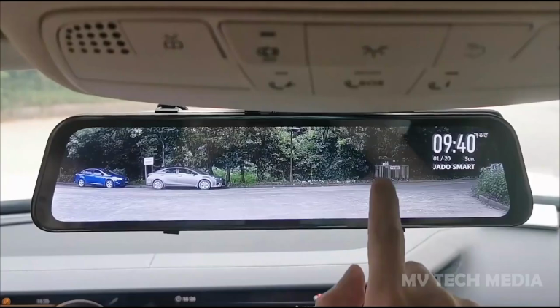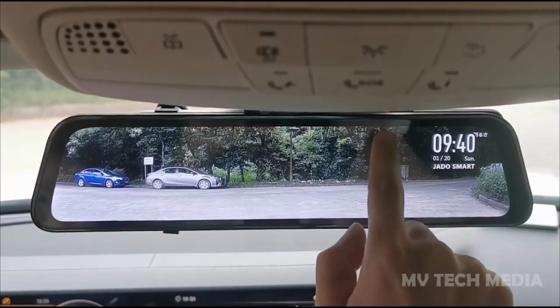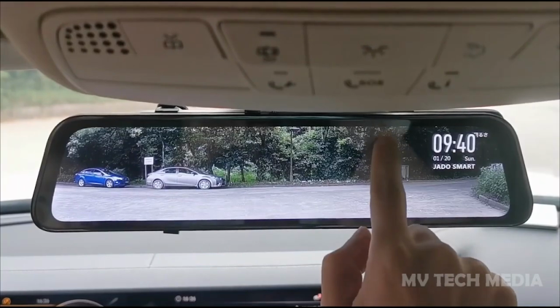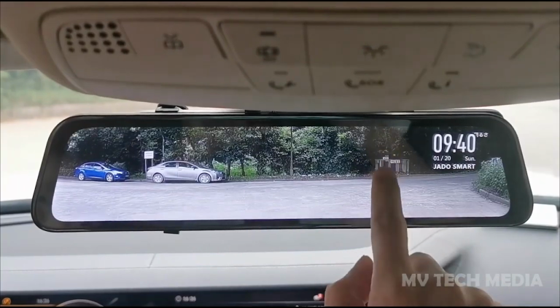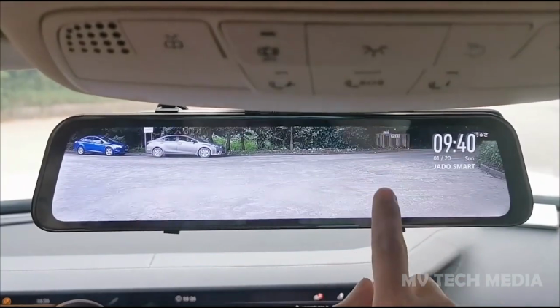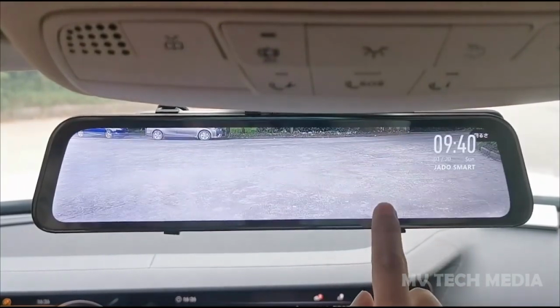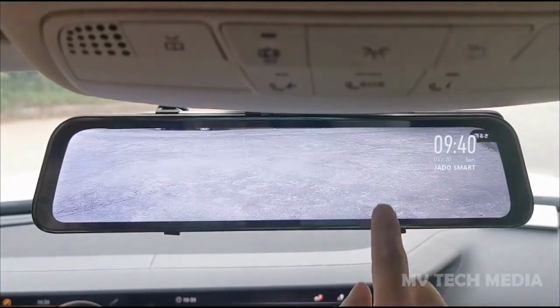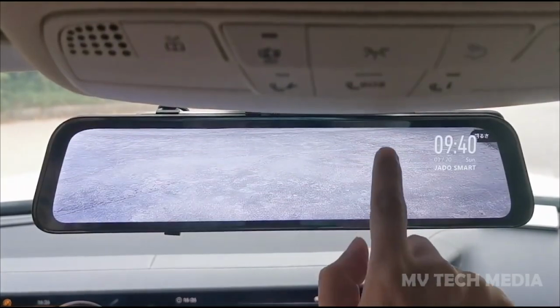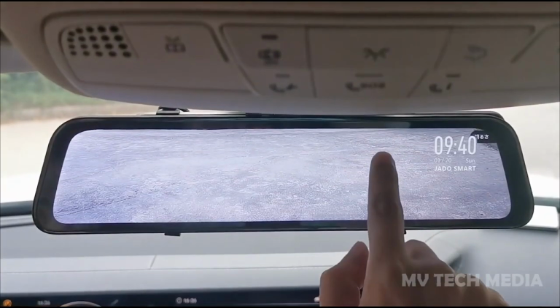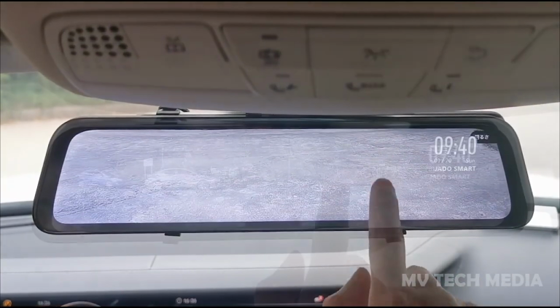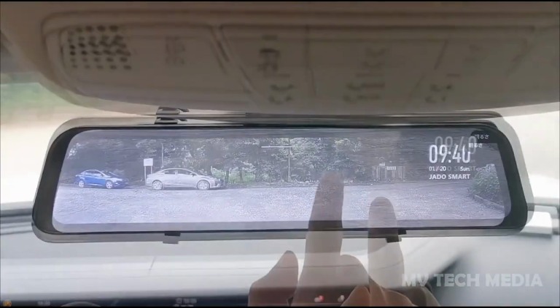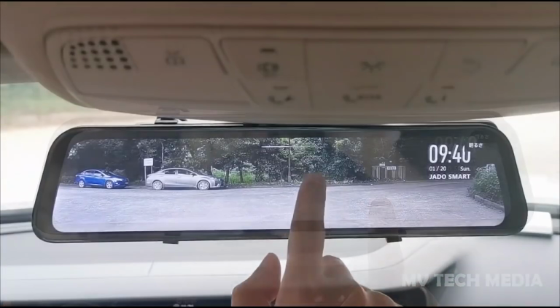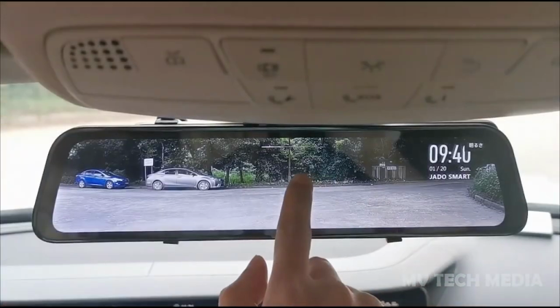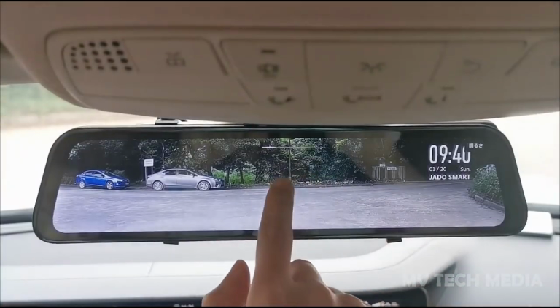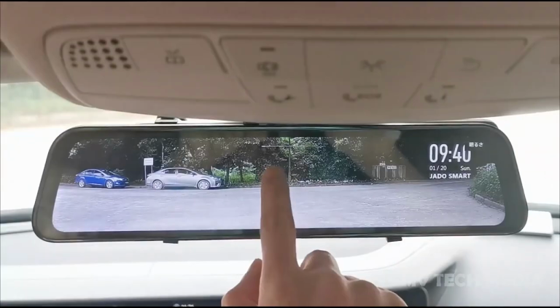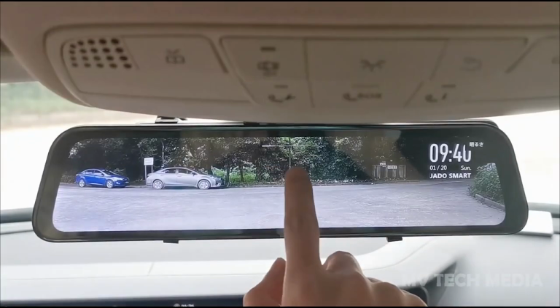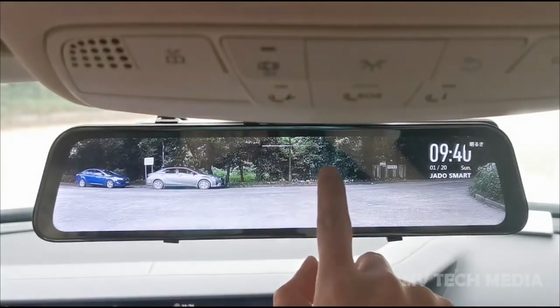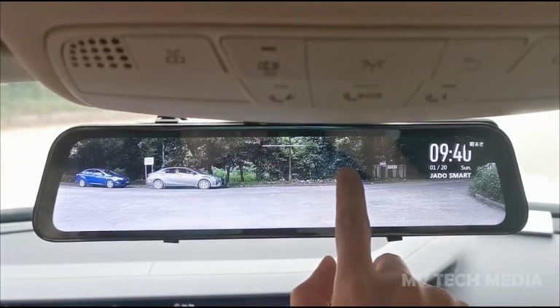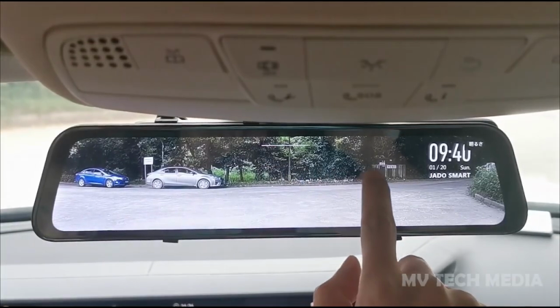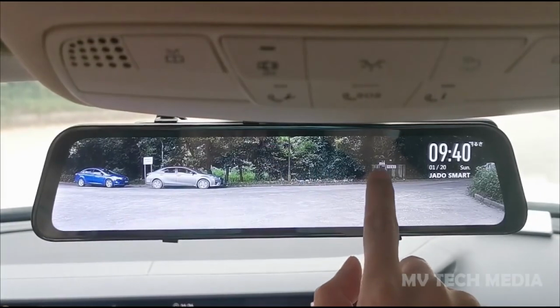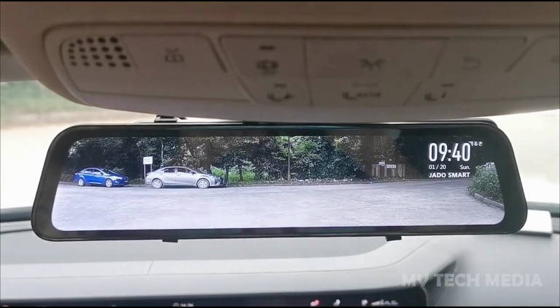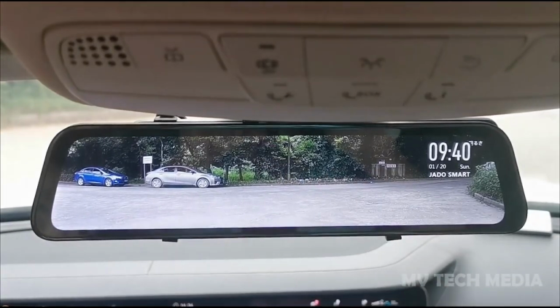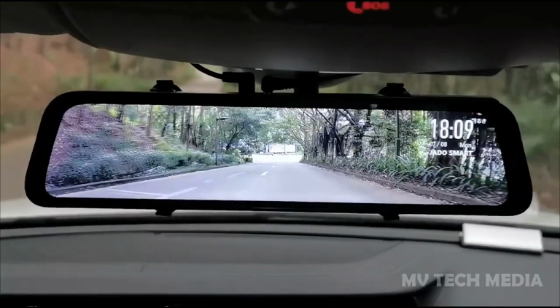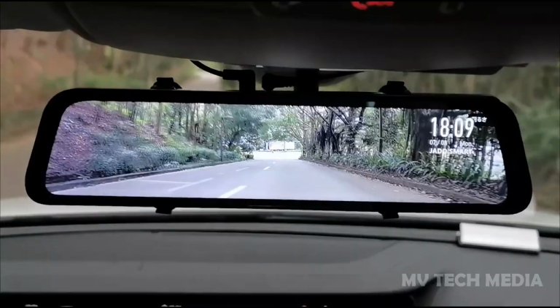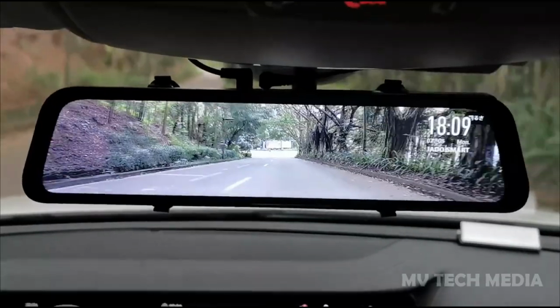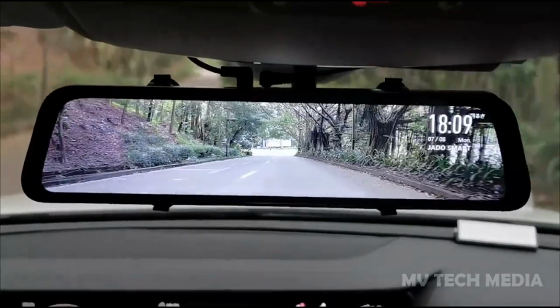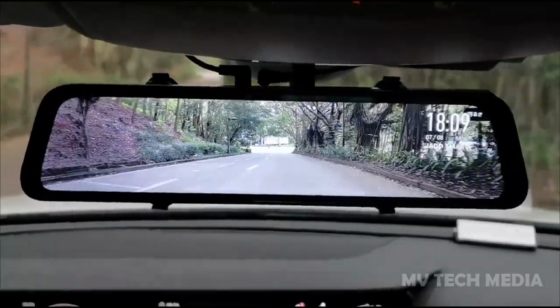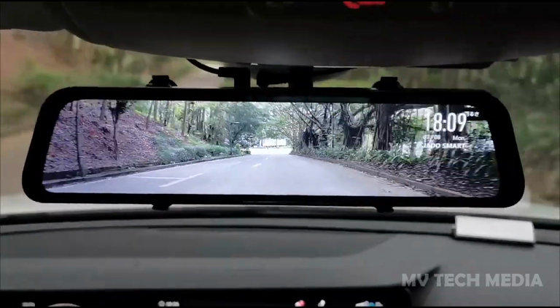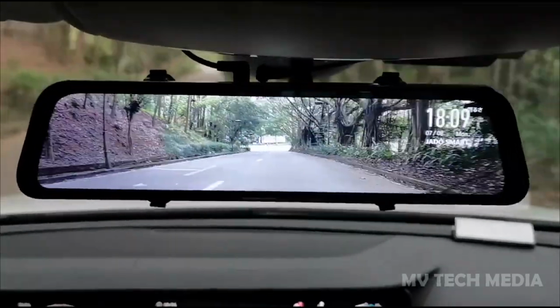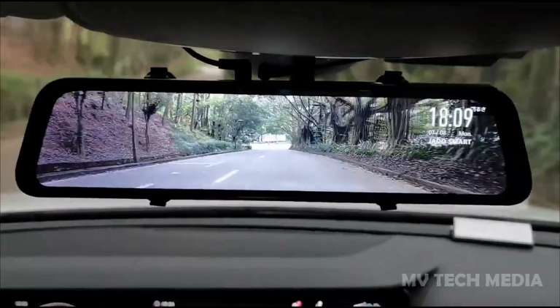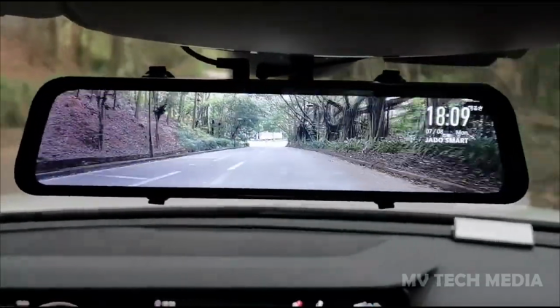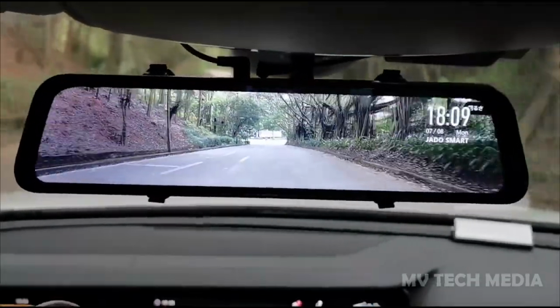as well as a built-in G-sensor to automatically save footage in case of a collision. Whether you're navigating through heavy traffic or taking a scenic drive, the Wolfbox 12-inch Mirror Dash Cam has you covered.